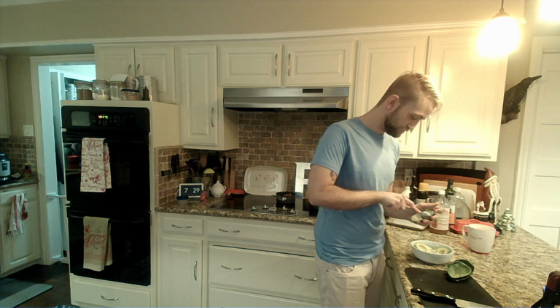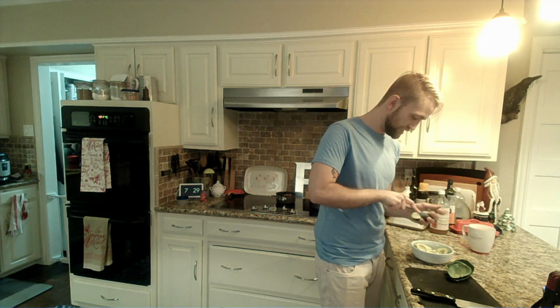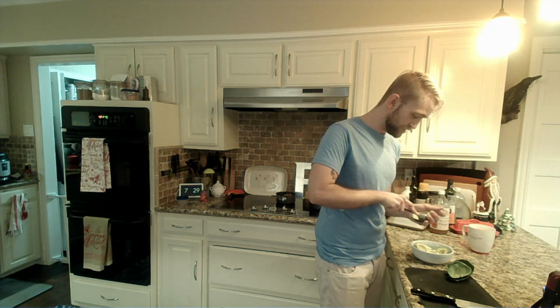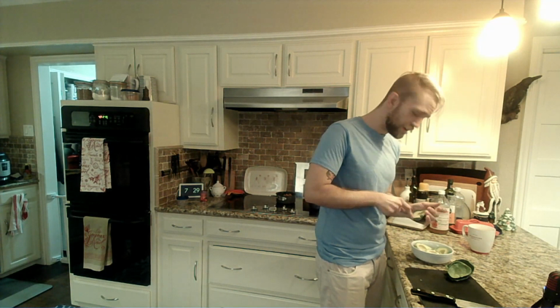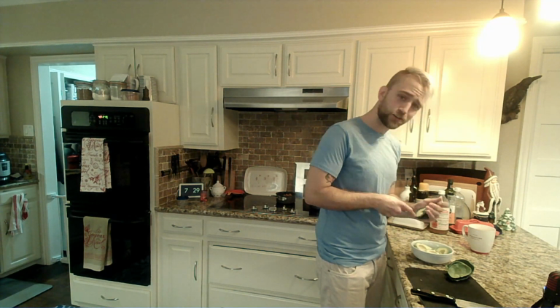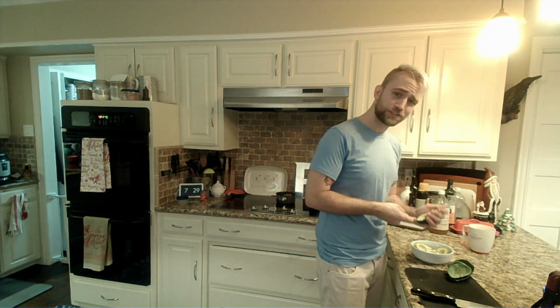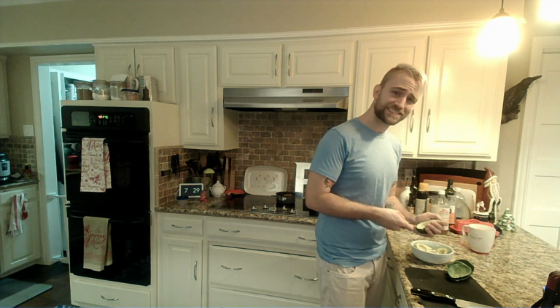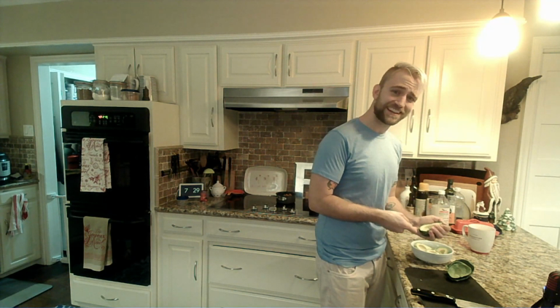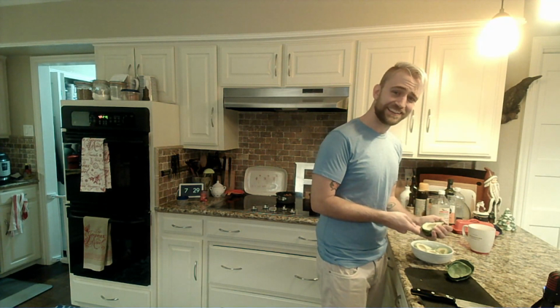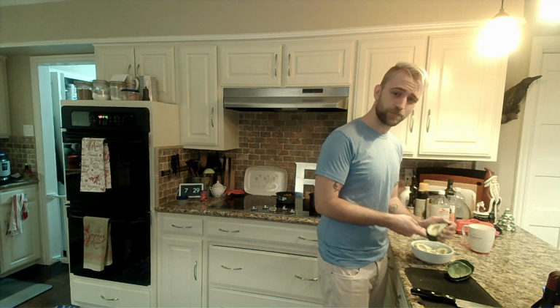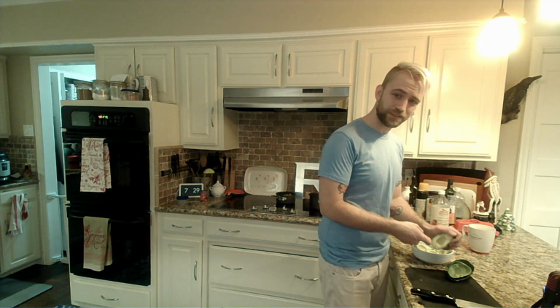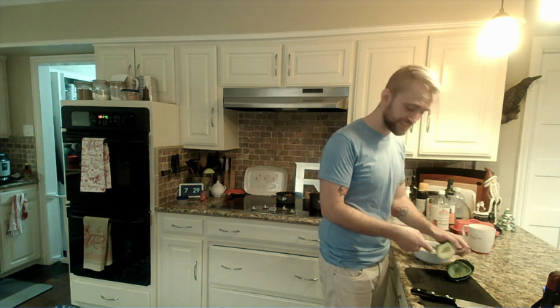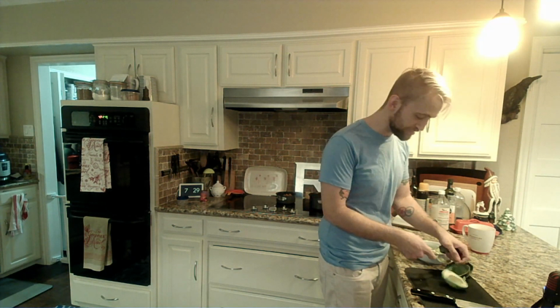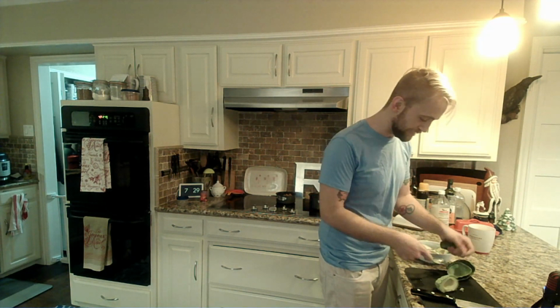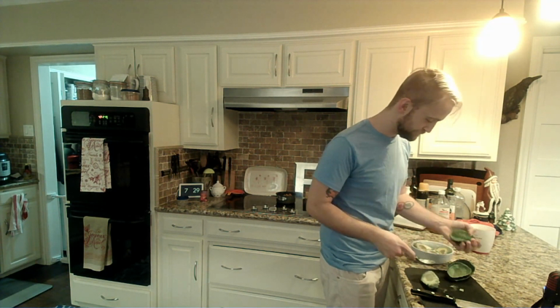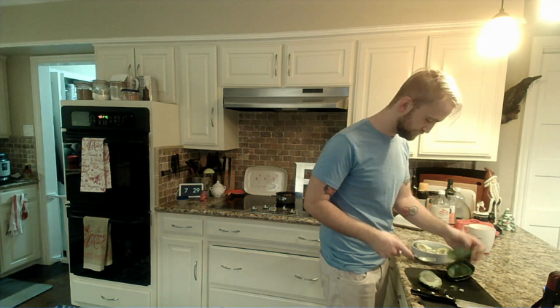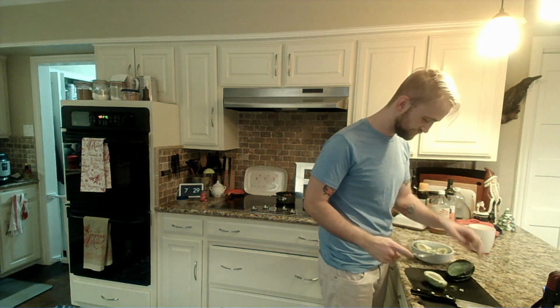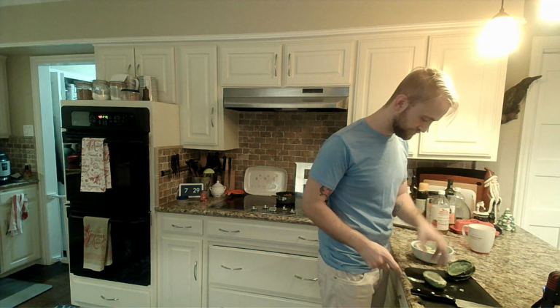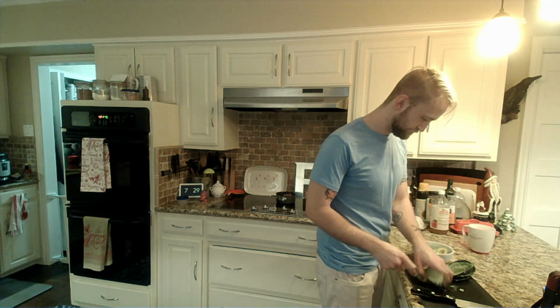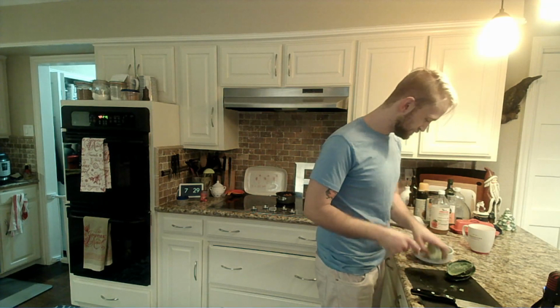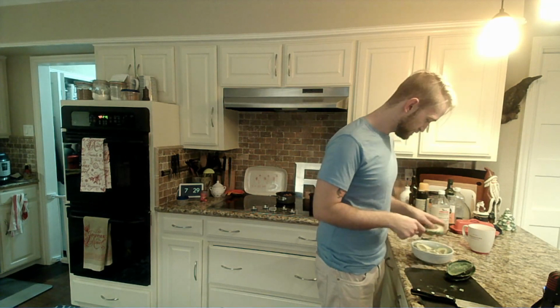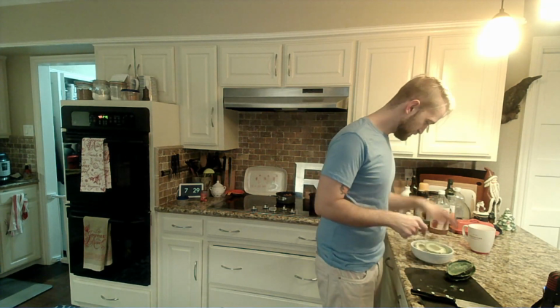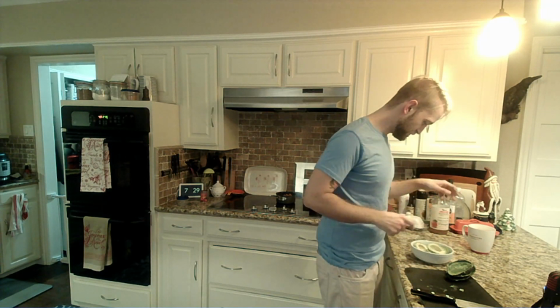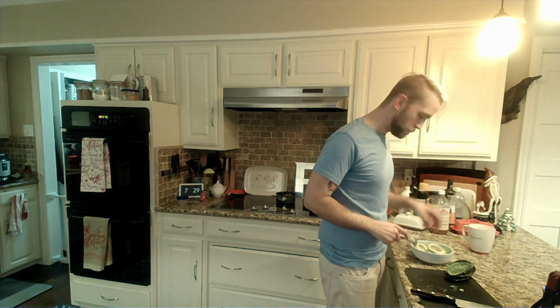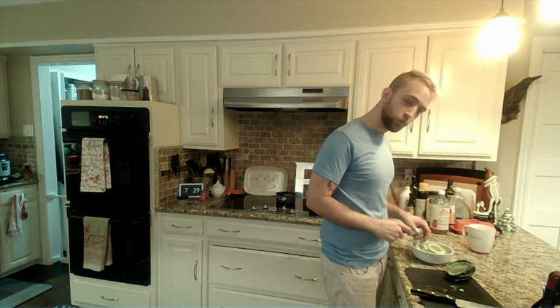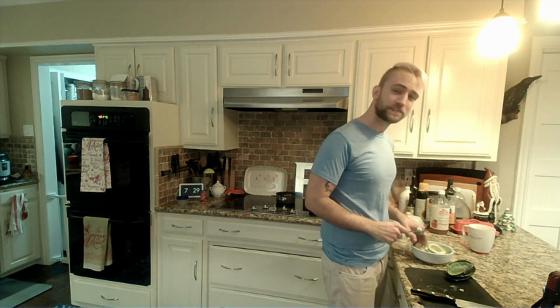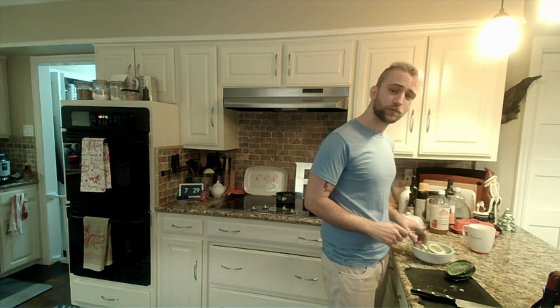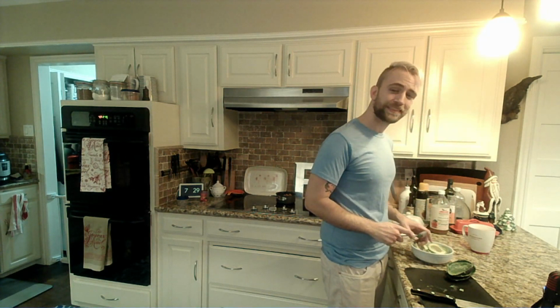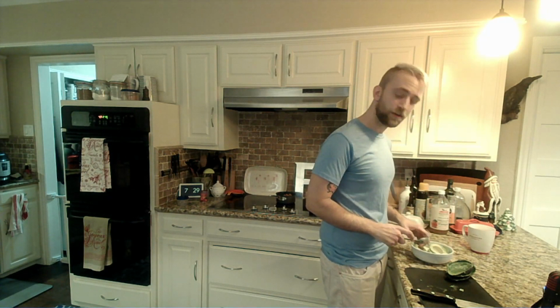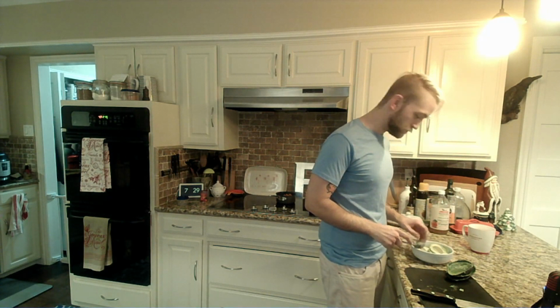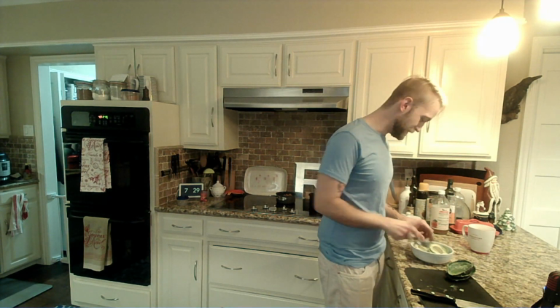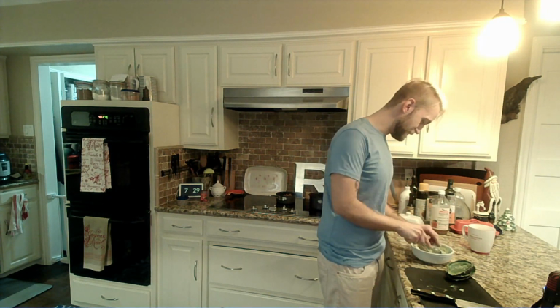We're going to hope that I grabbed a big enough bowl — there's a very good chance that I didn't because it is me. But we'll deal with that when we get there.